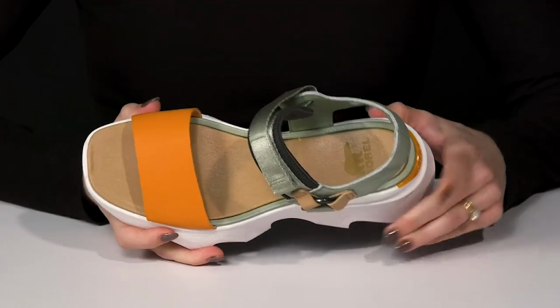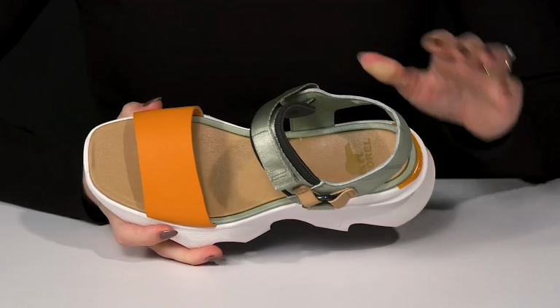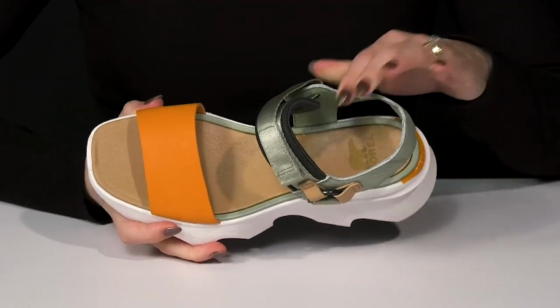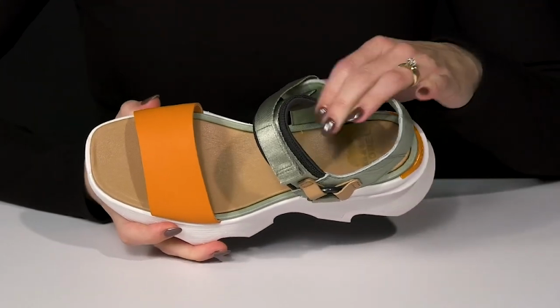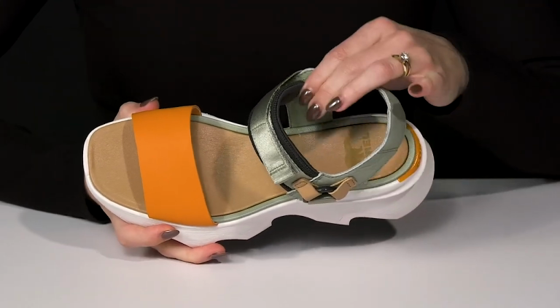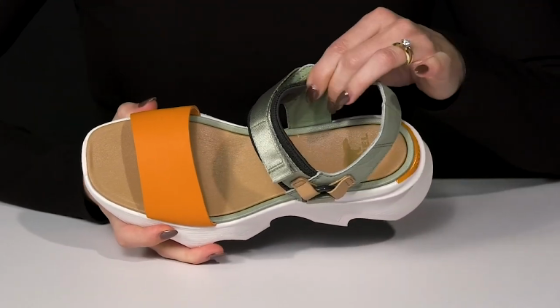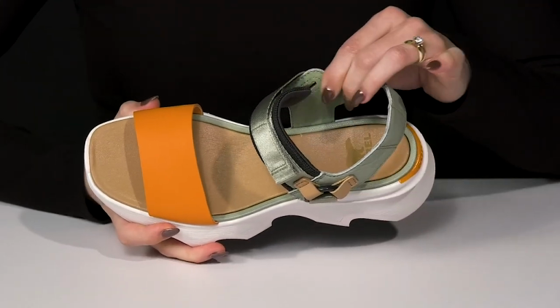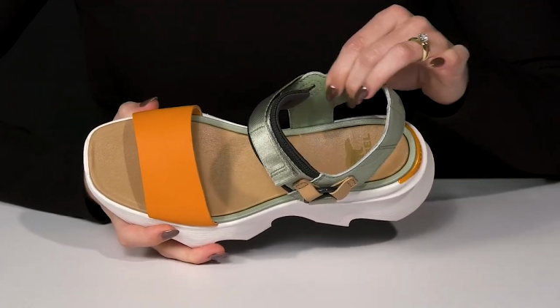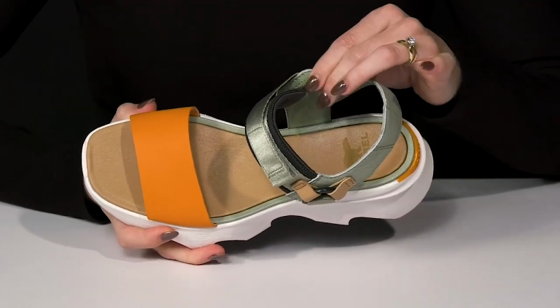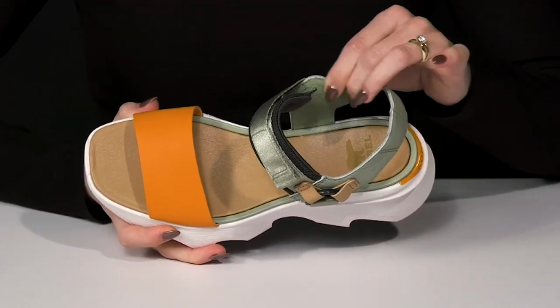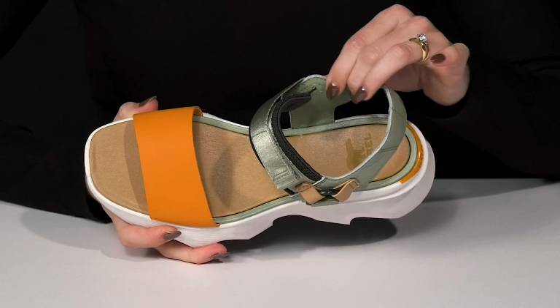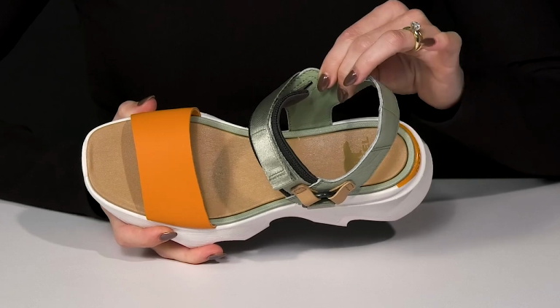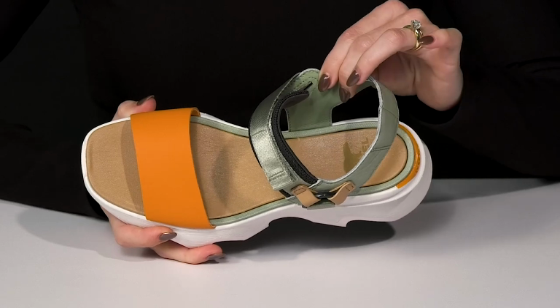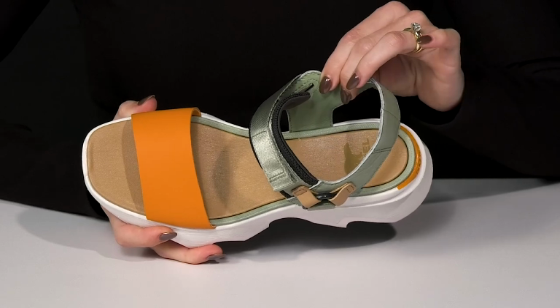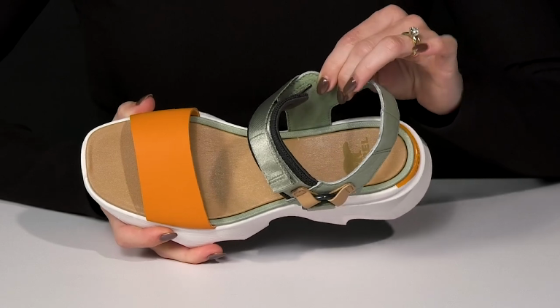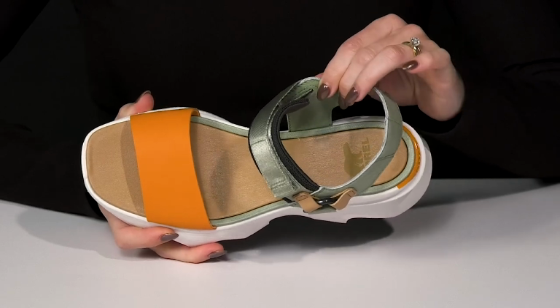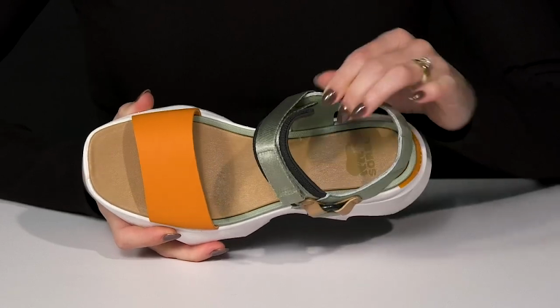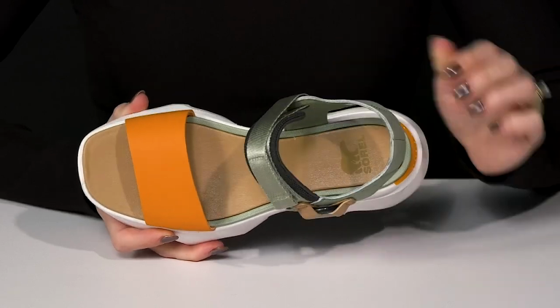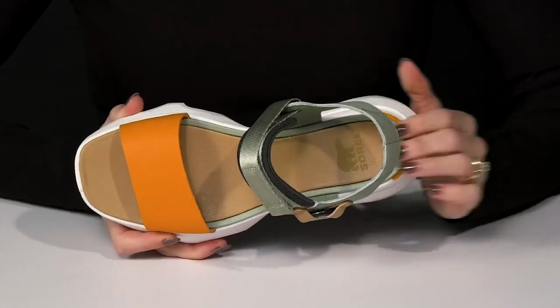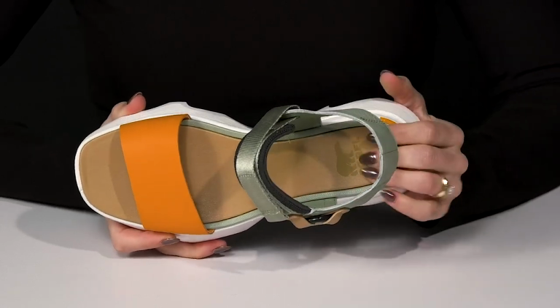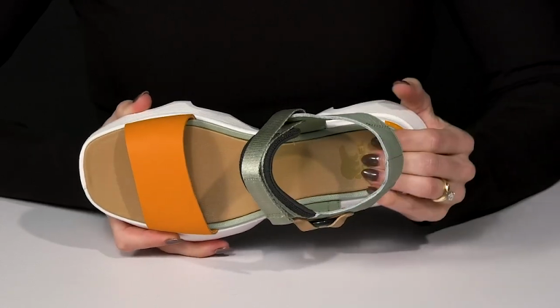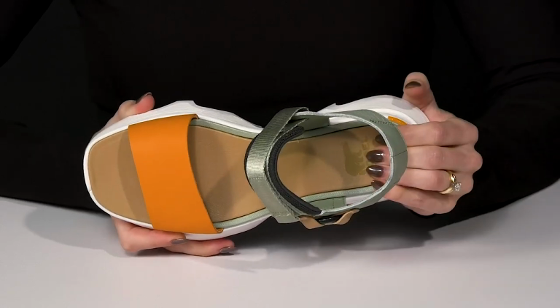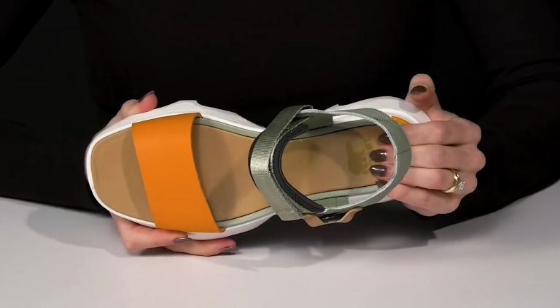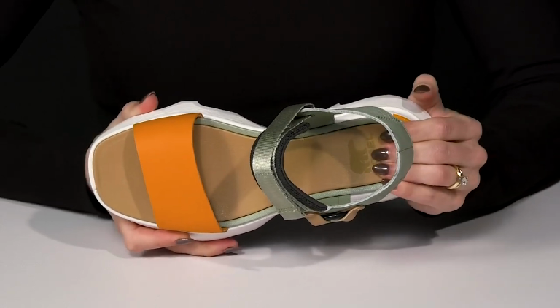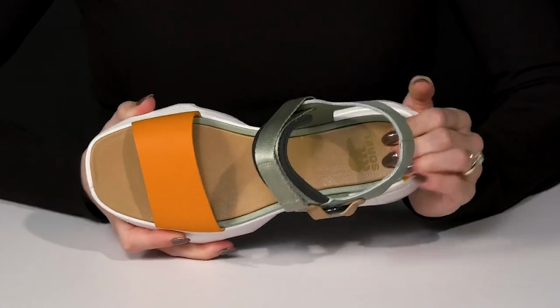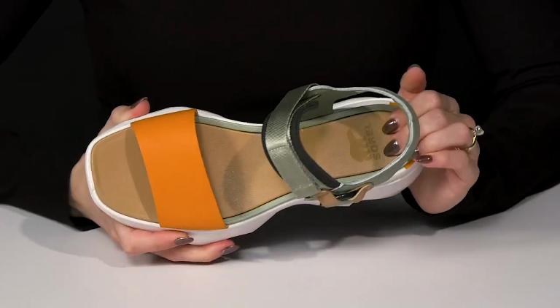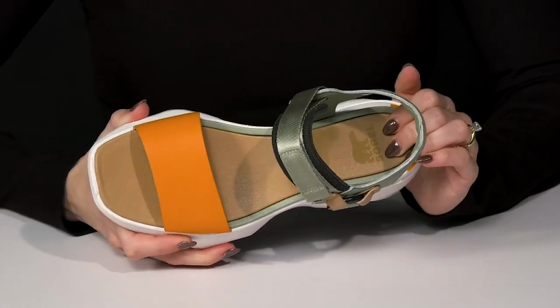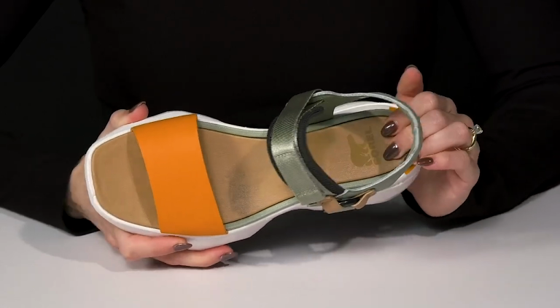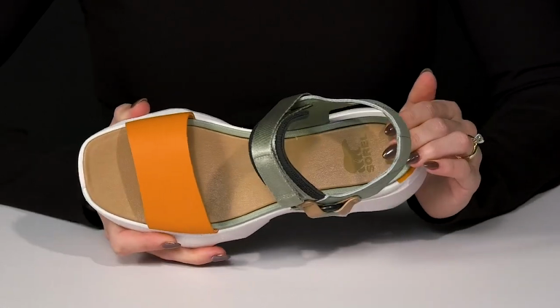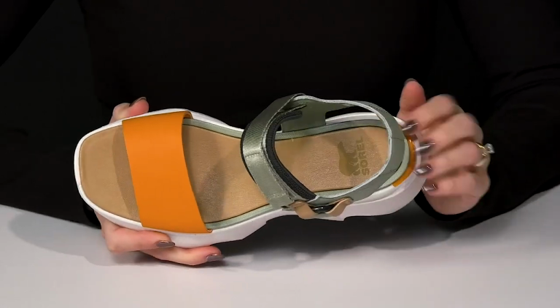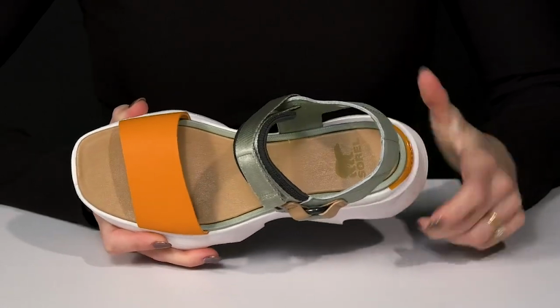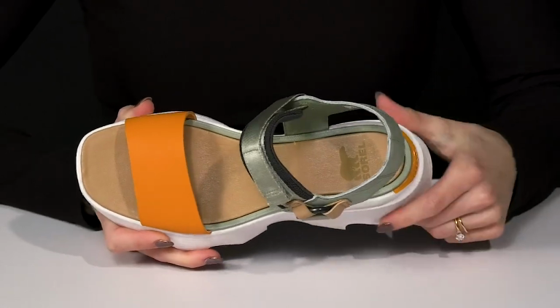Inside, they offer a soft textile lining to make you feel comfy. Then they have some squish underneath your feet on the footbed.